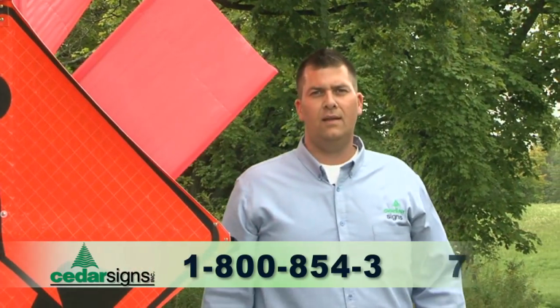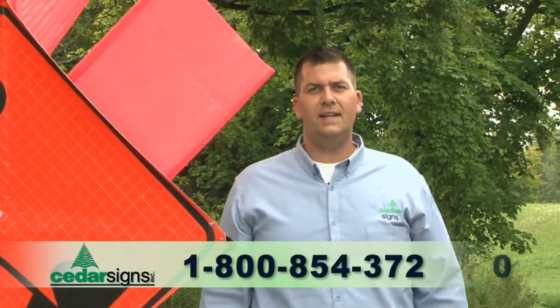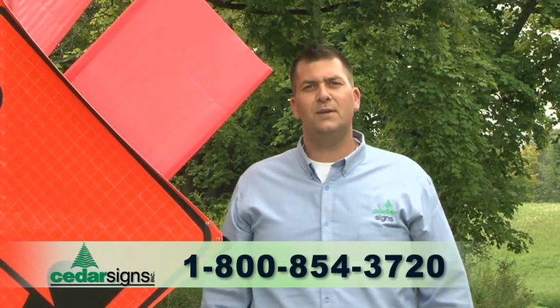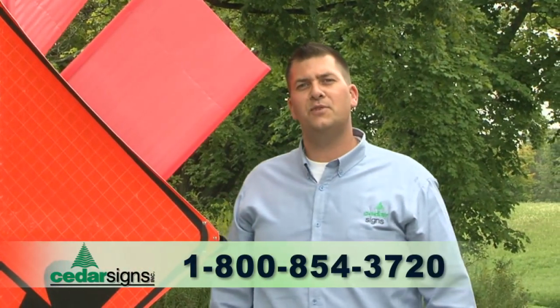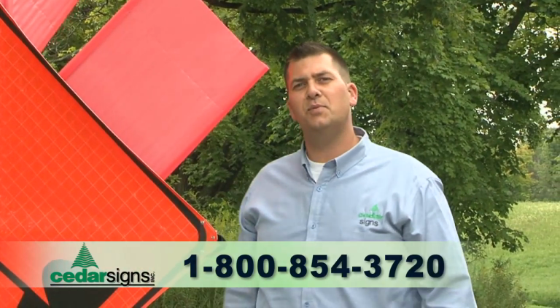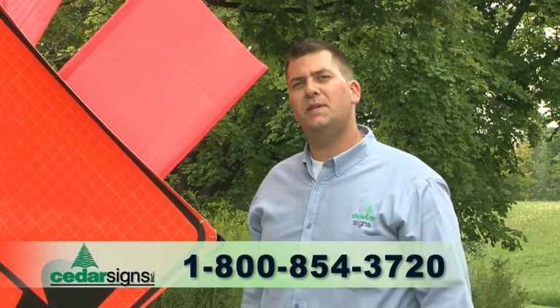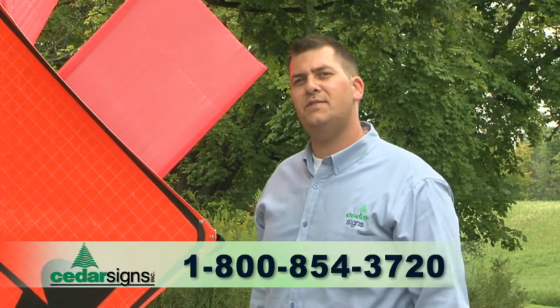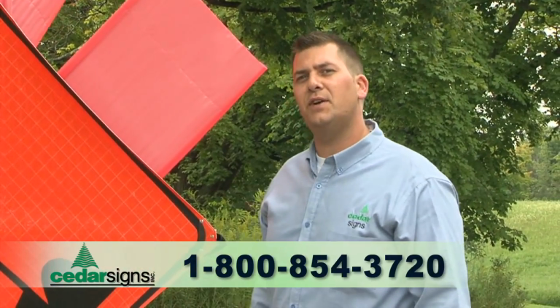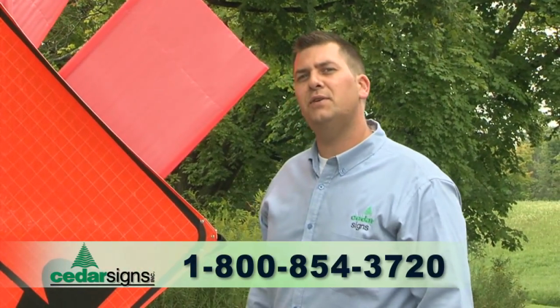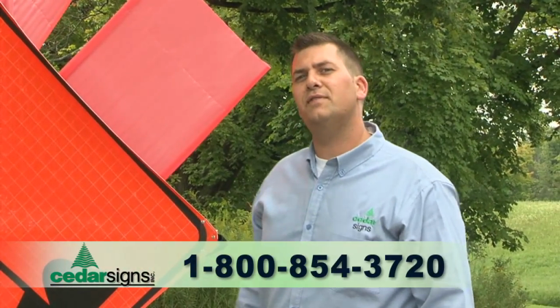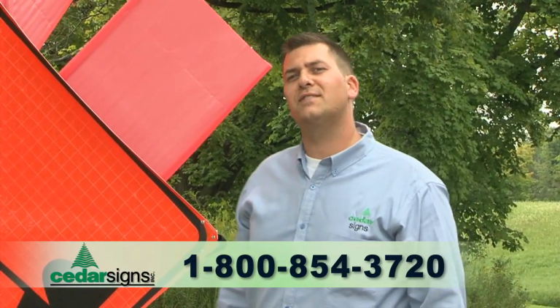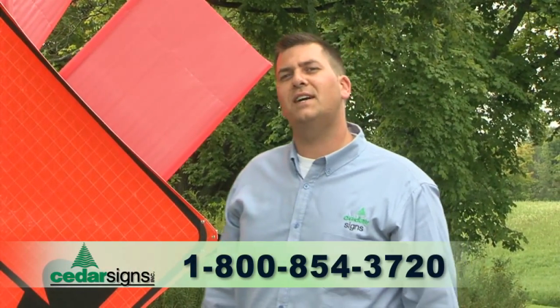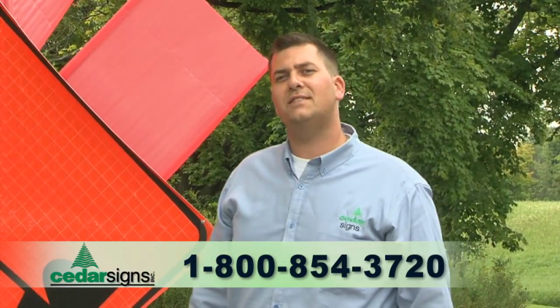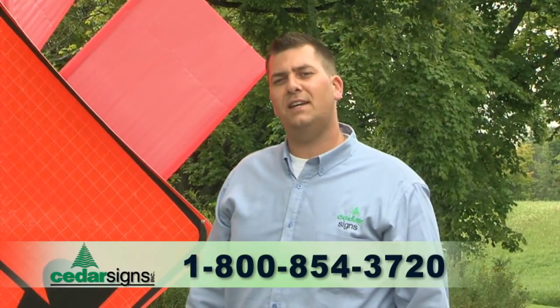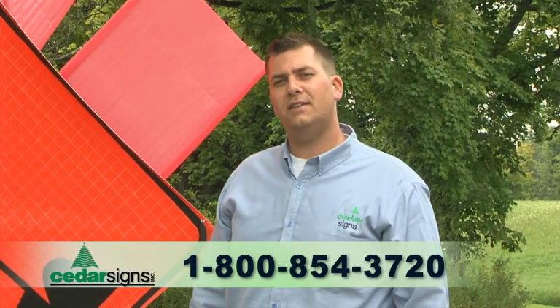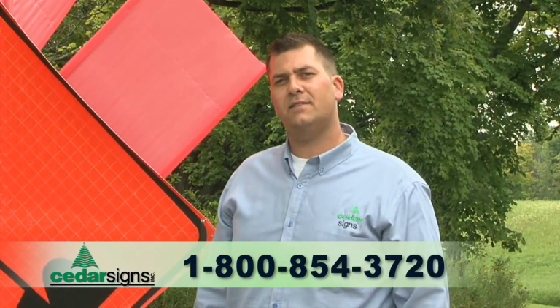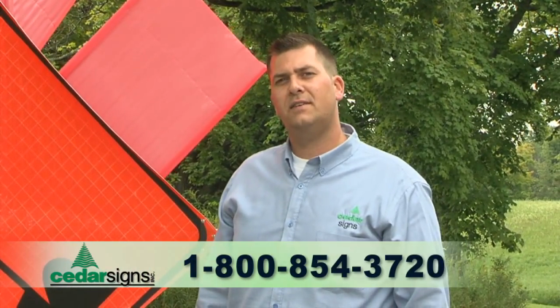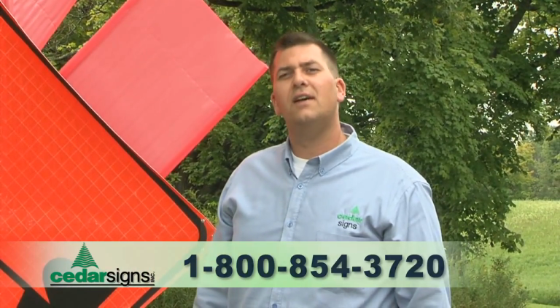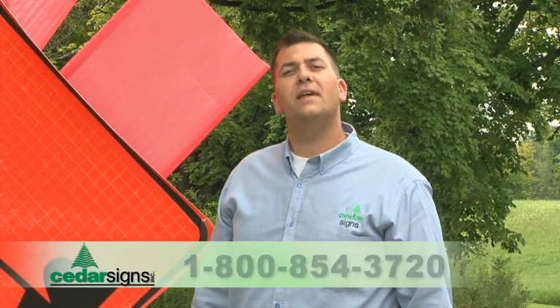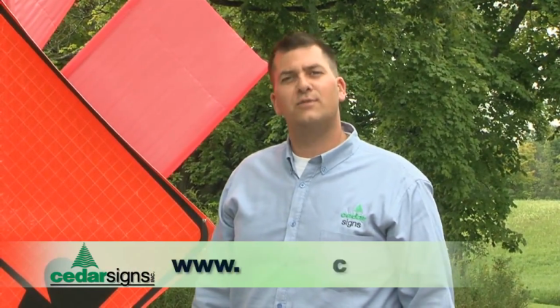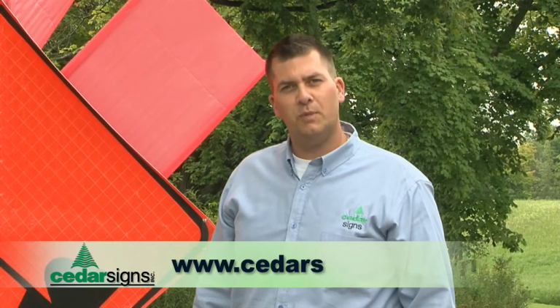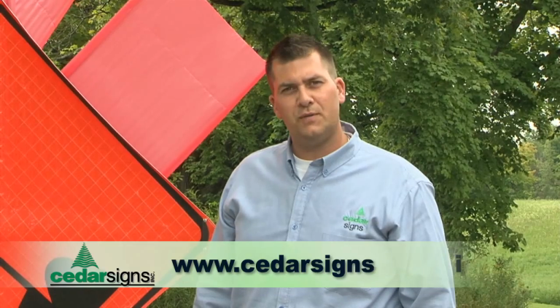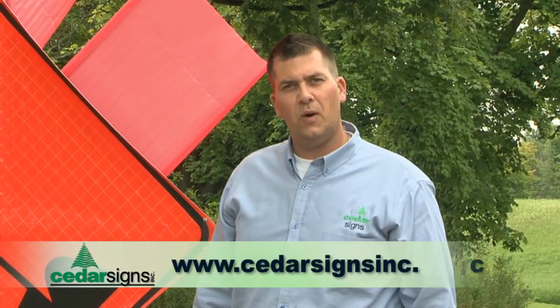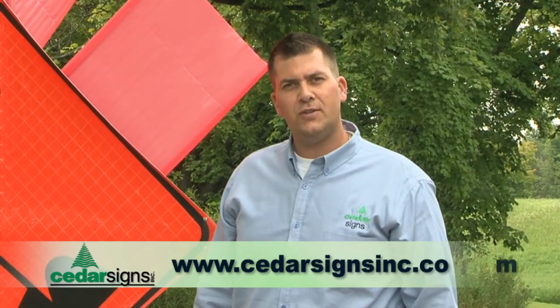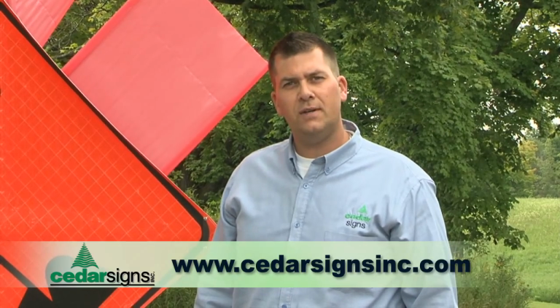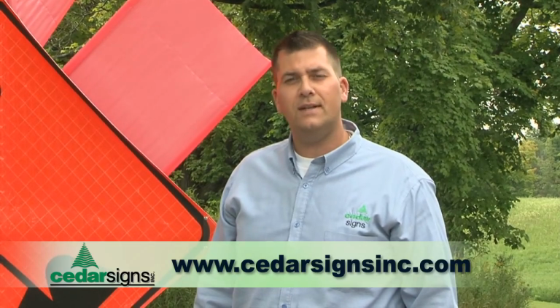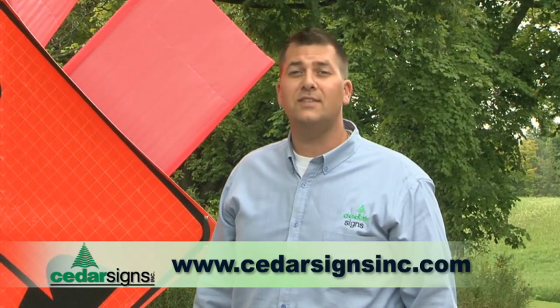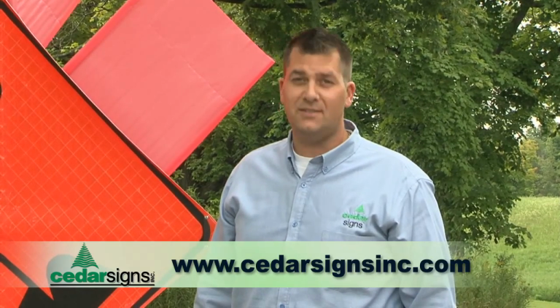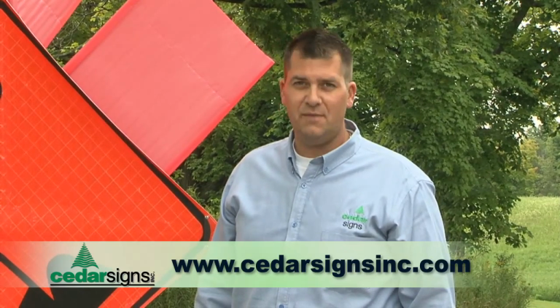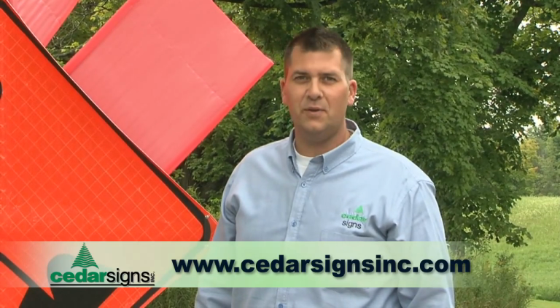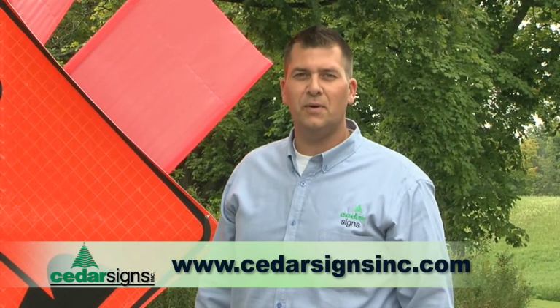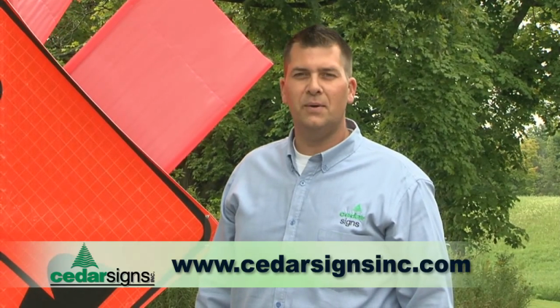That's how simple and easy our Uniflex sign stand is. Thanks so much for watching and stay safe on the road.